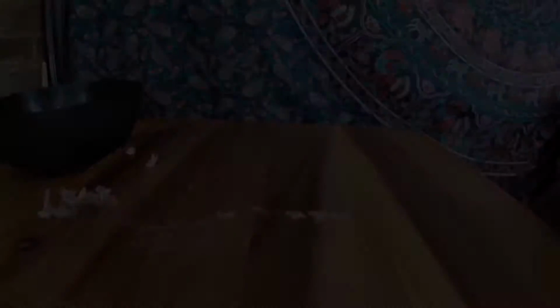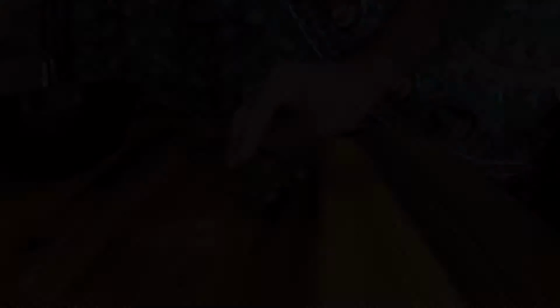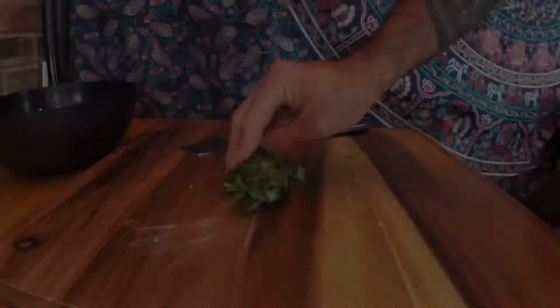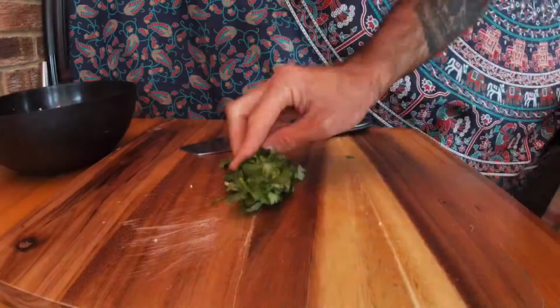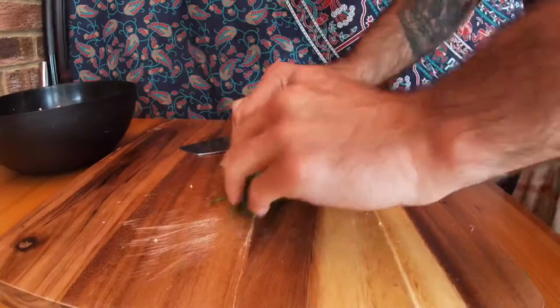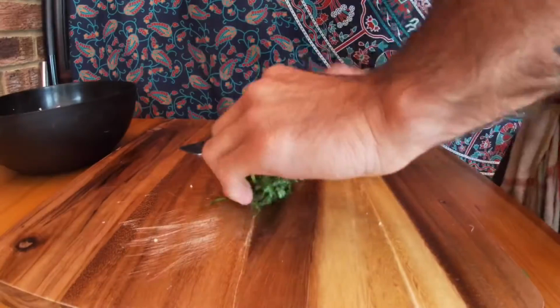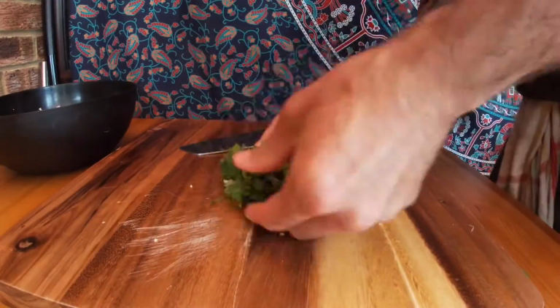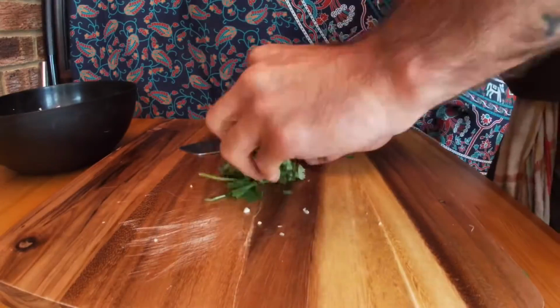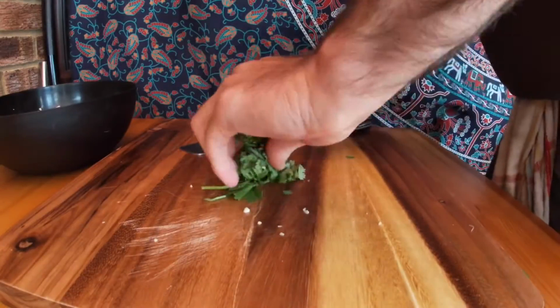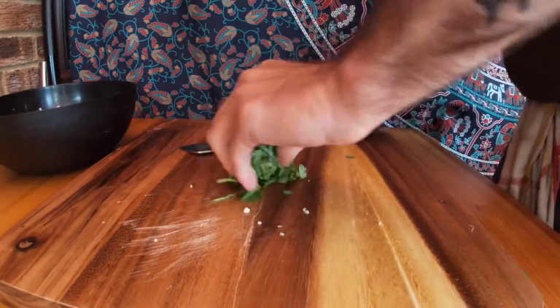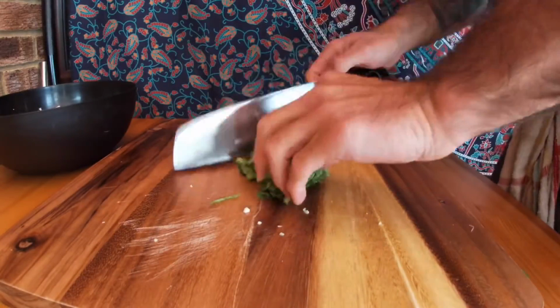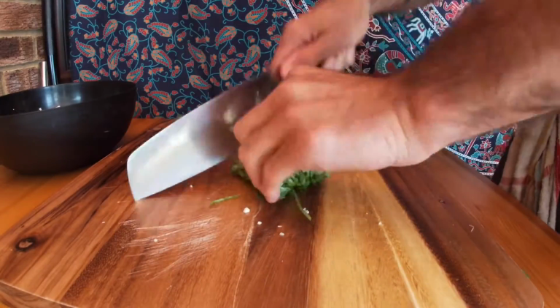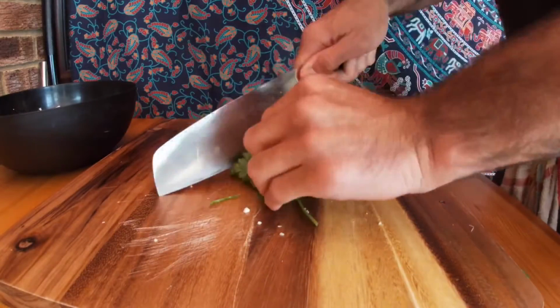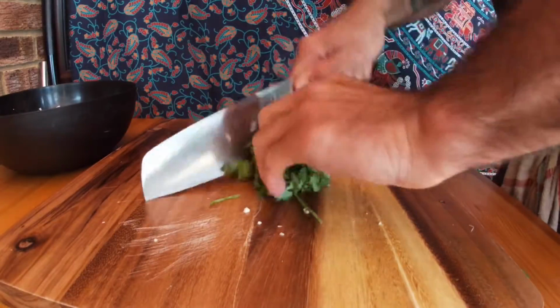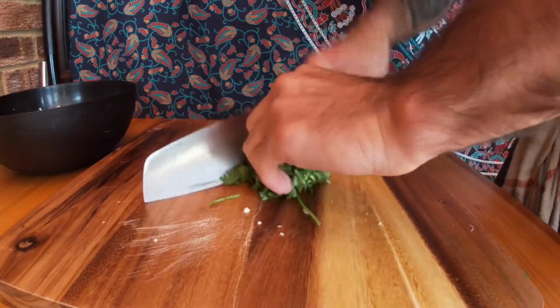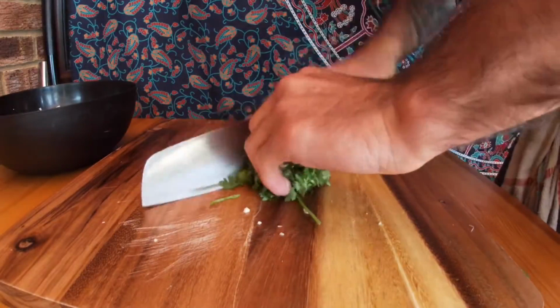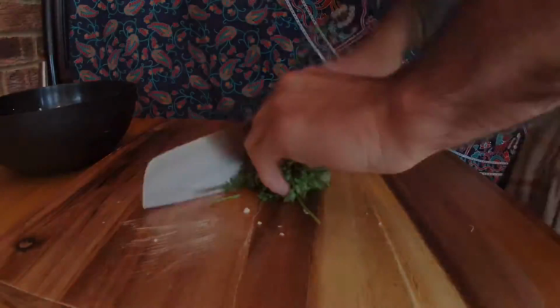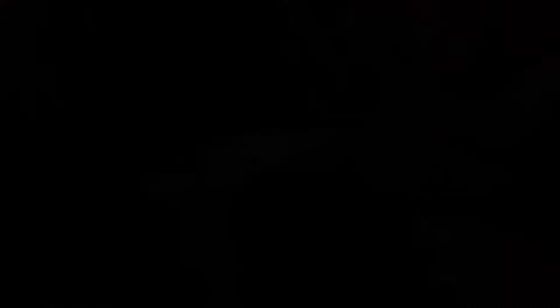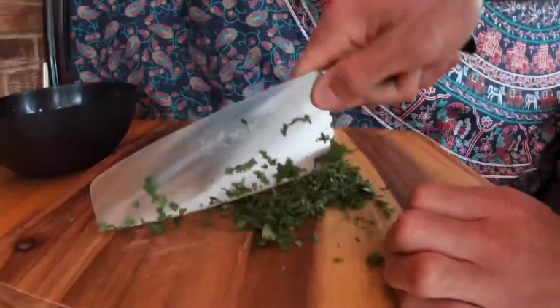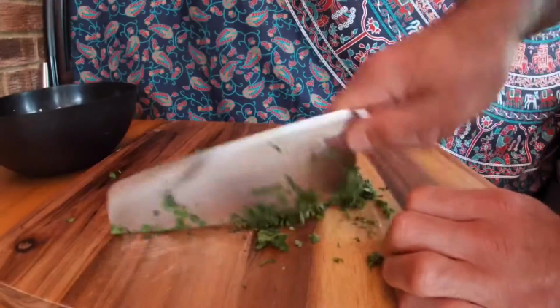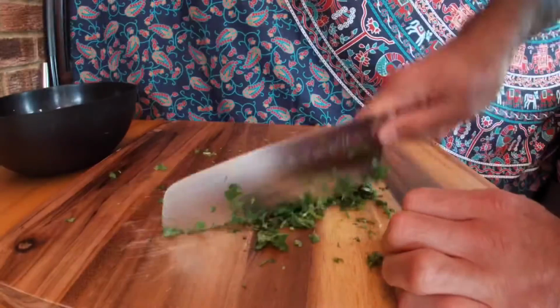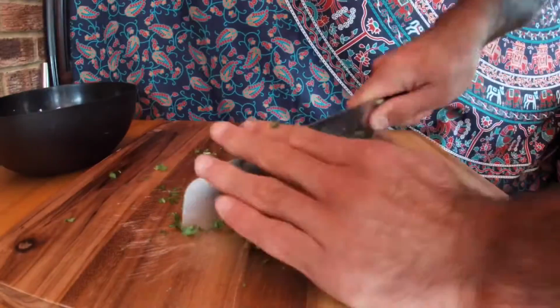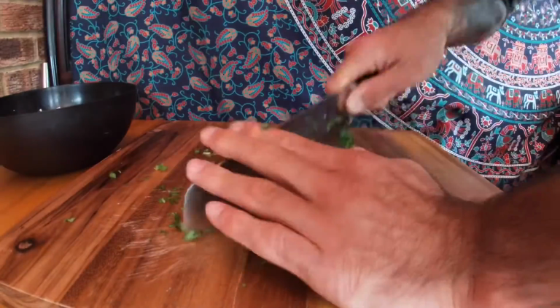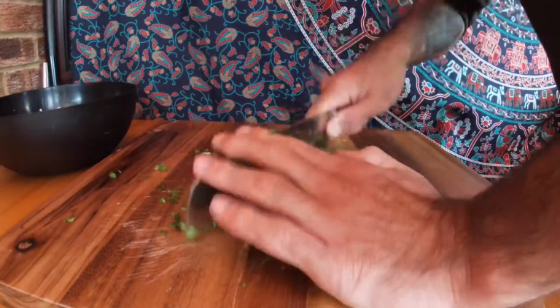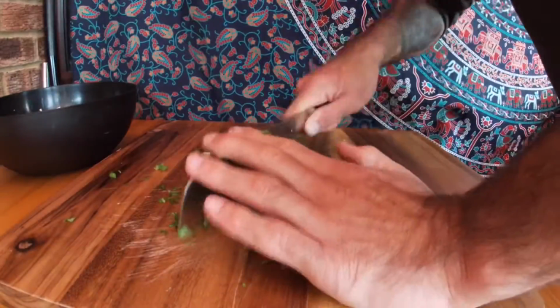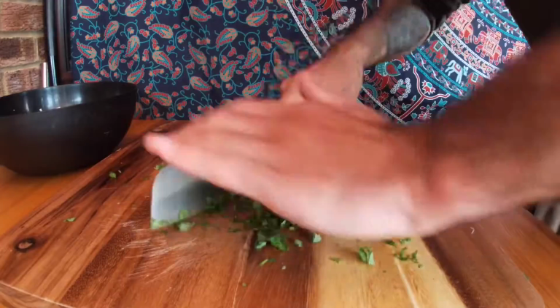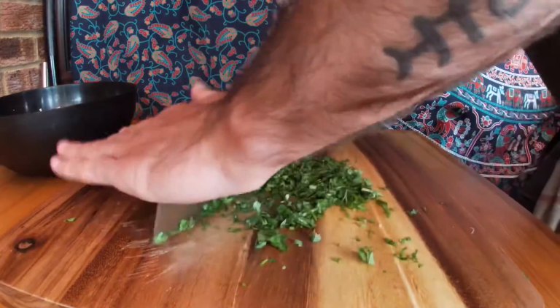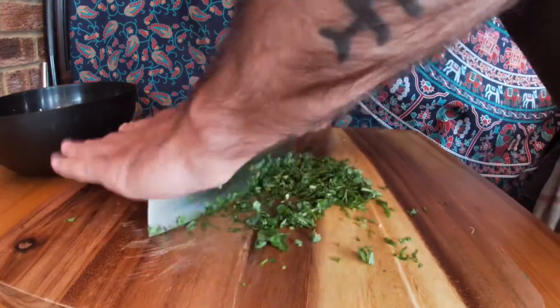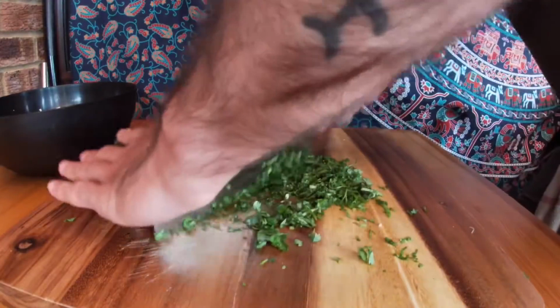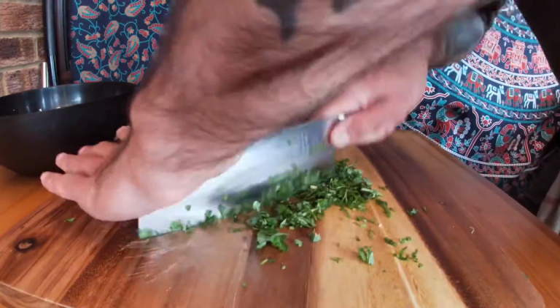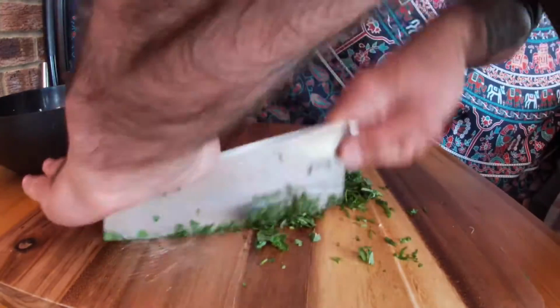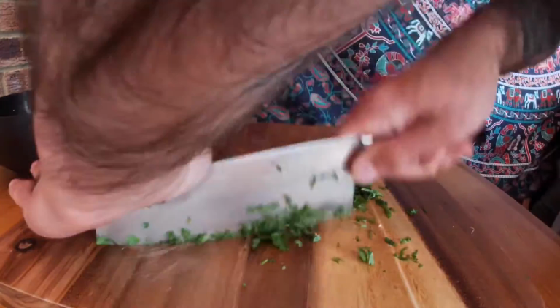We're going to chop up the coriander now. Just going to fold it up and then finely chop it, just like you did the garlic.